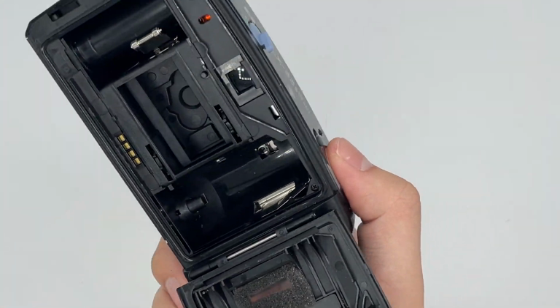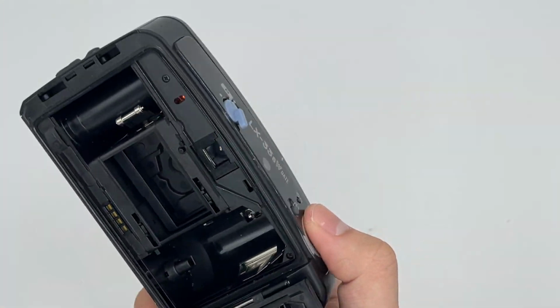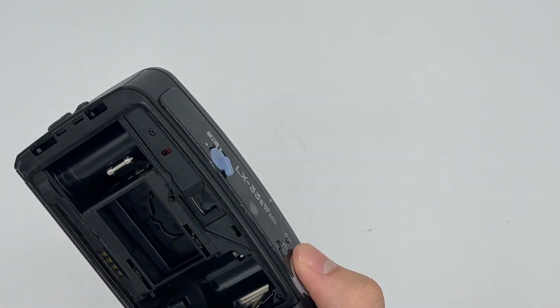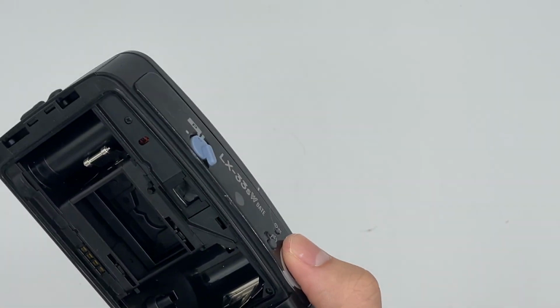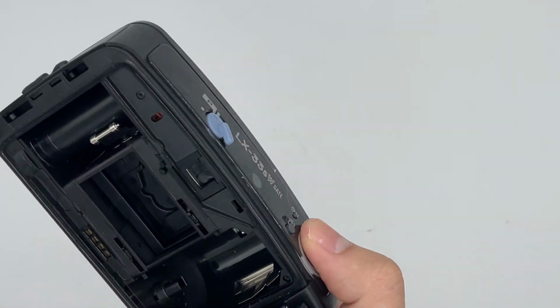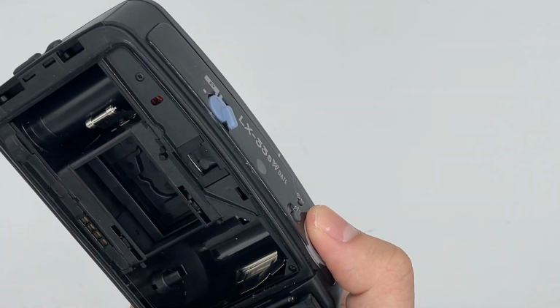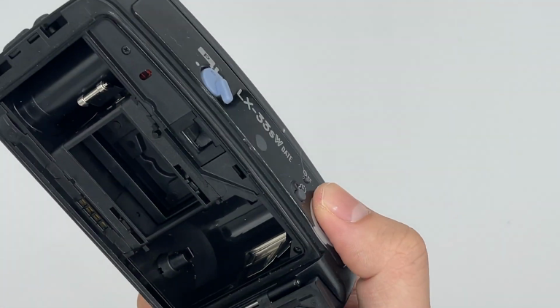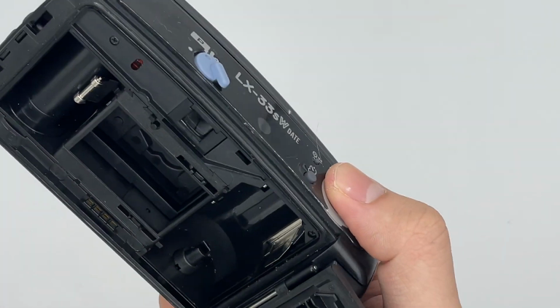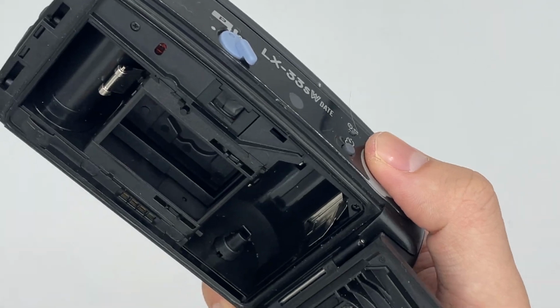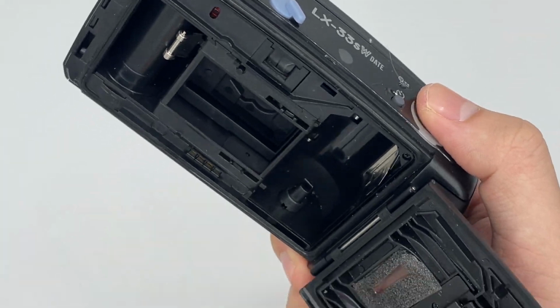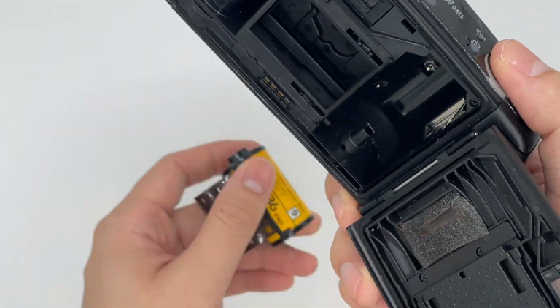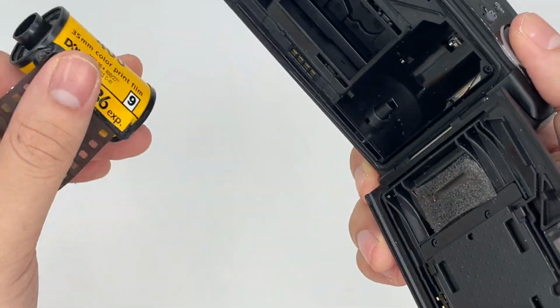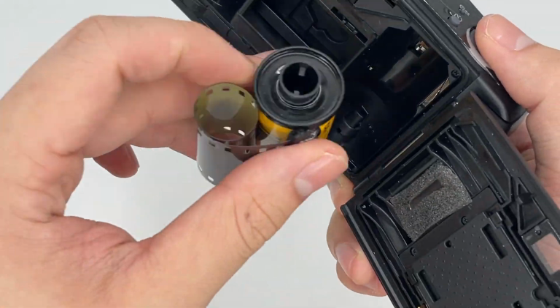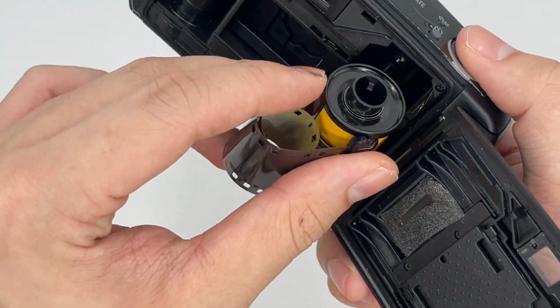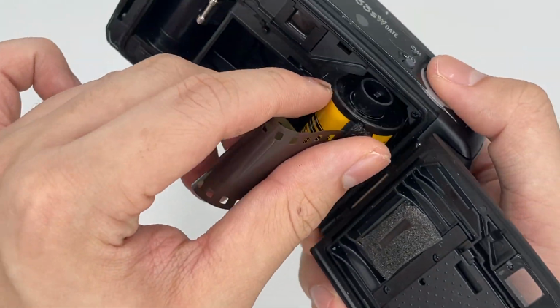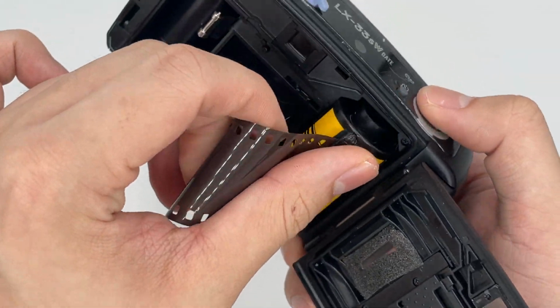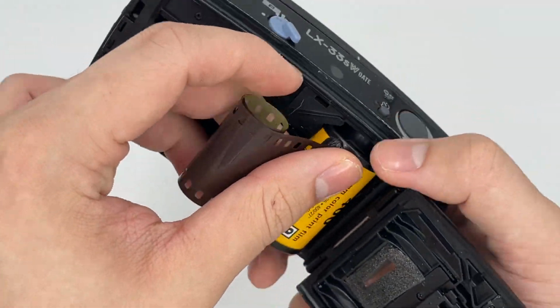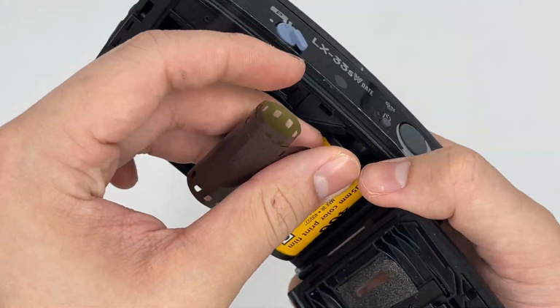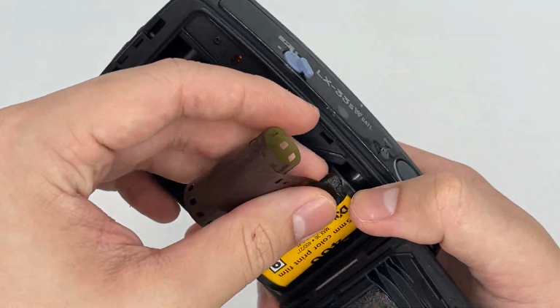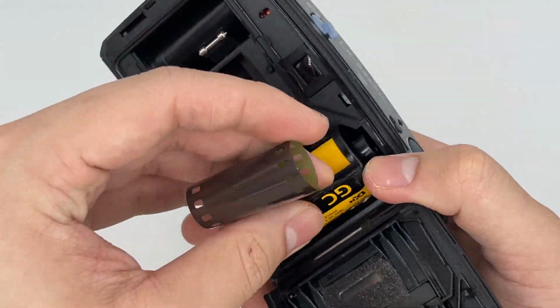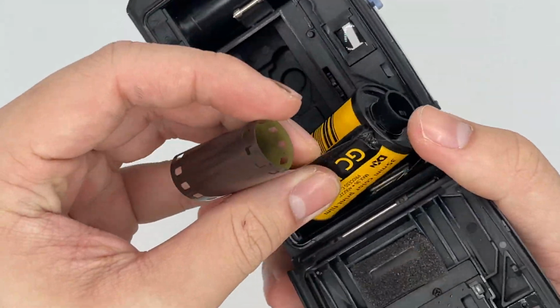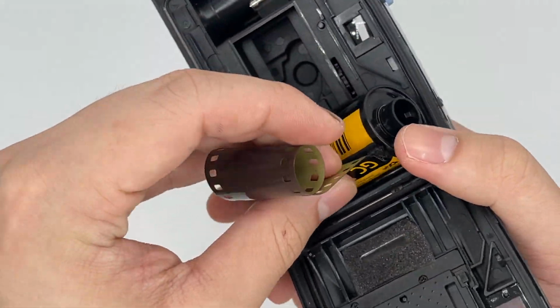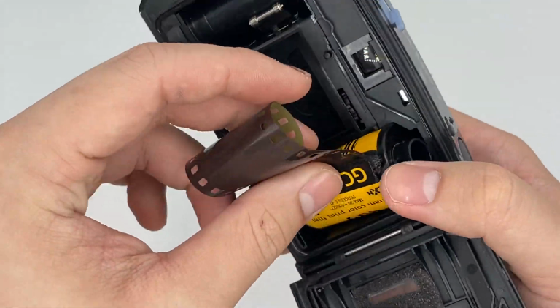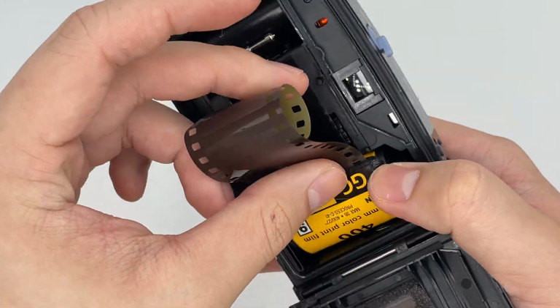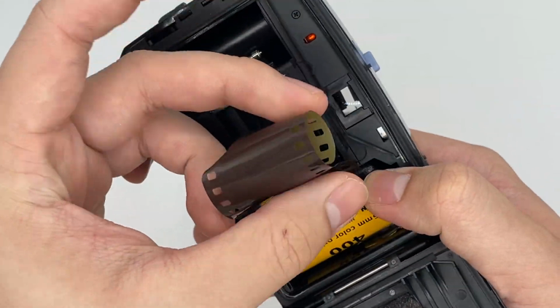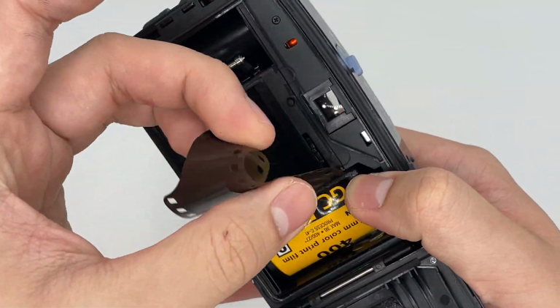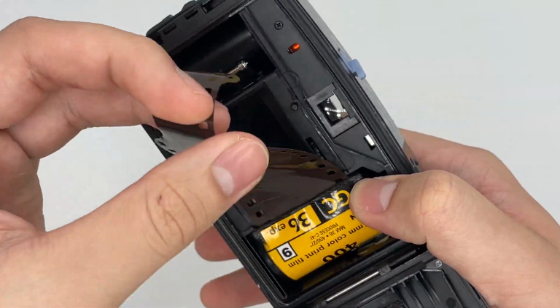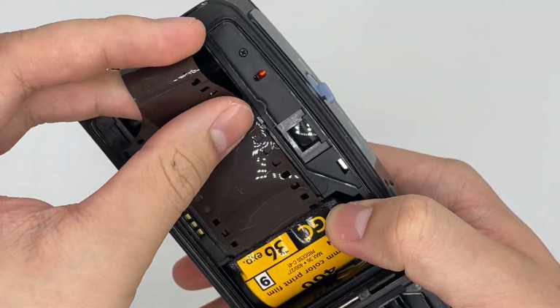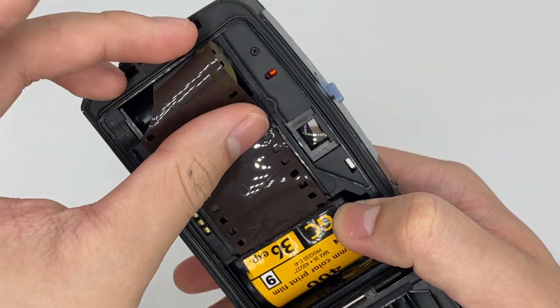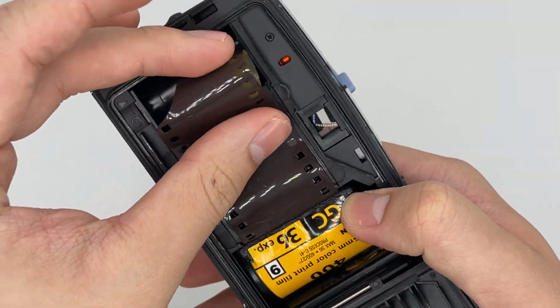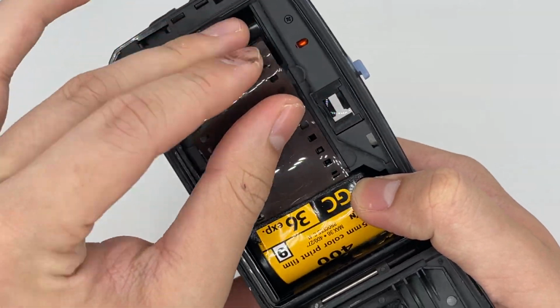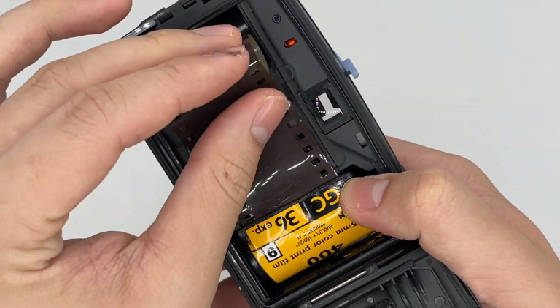I'm just going to load it up and insert it right here.